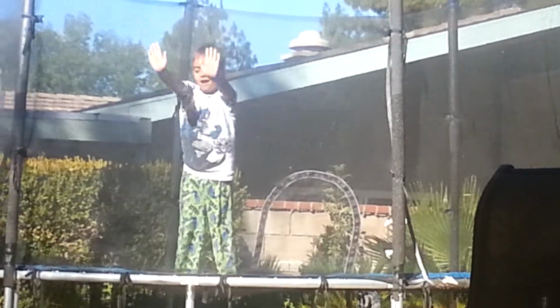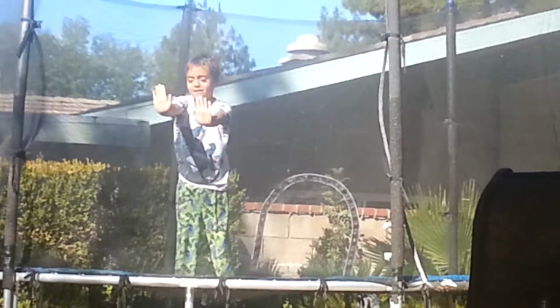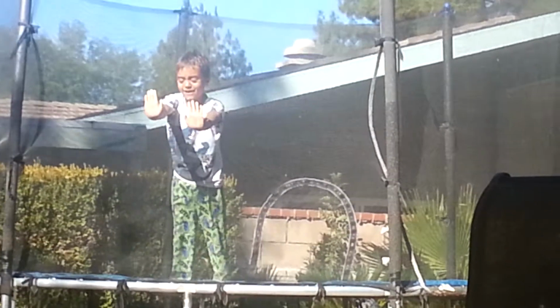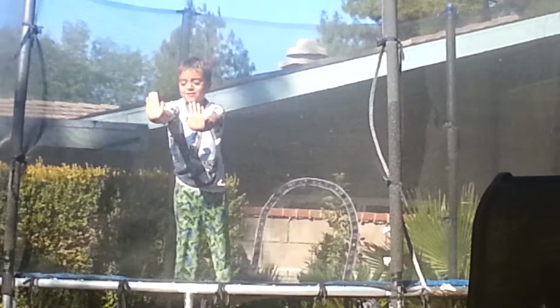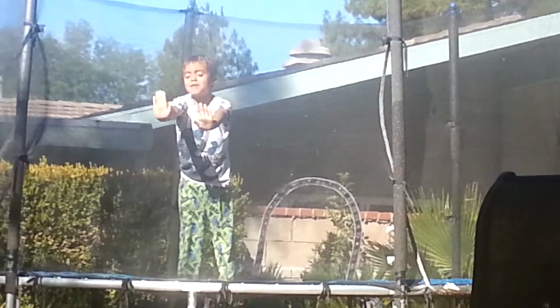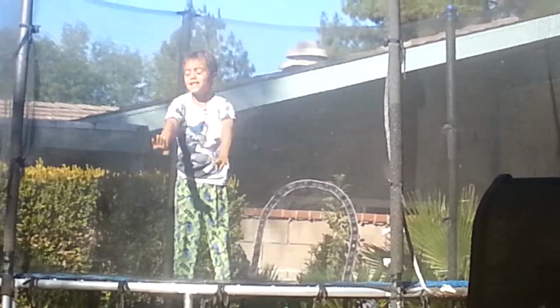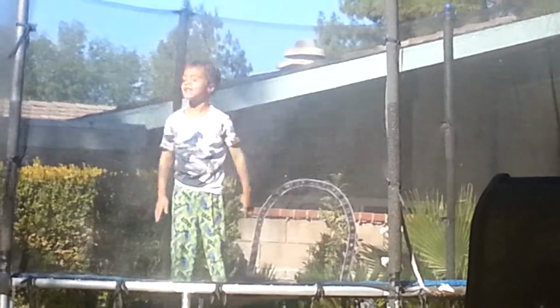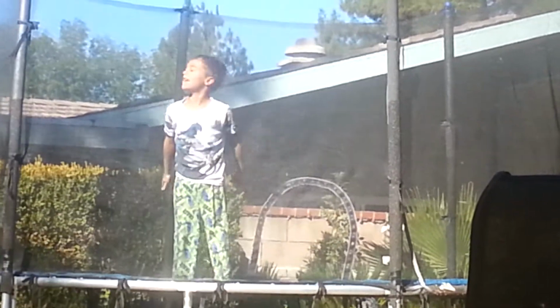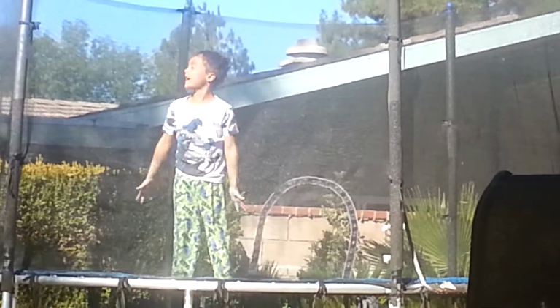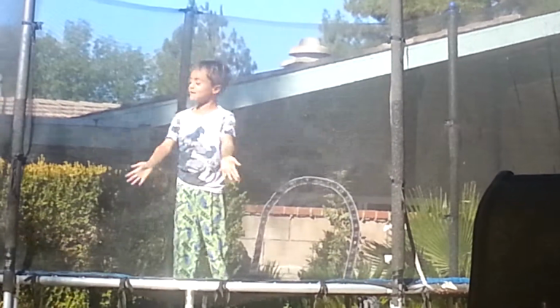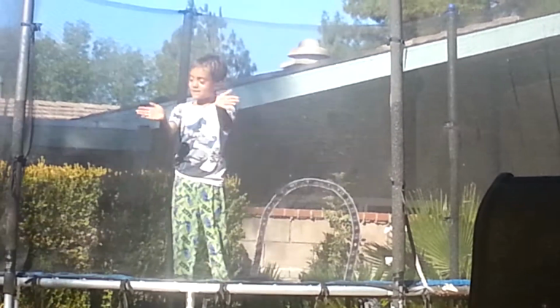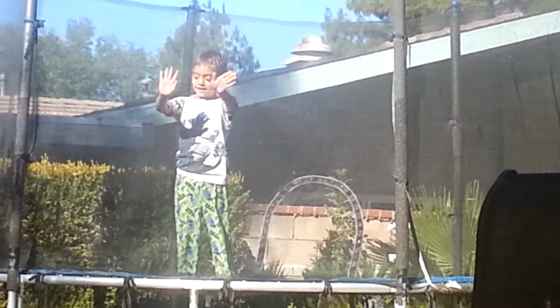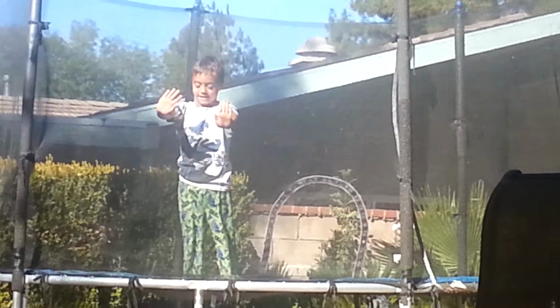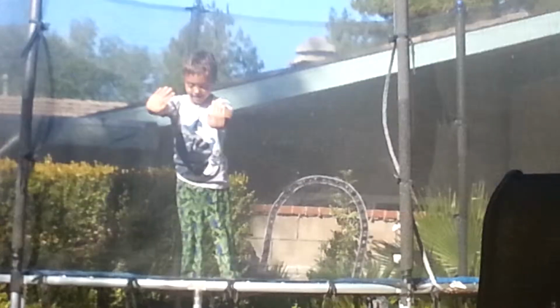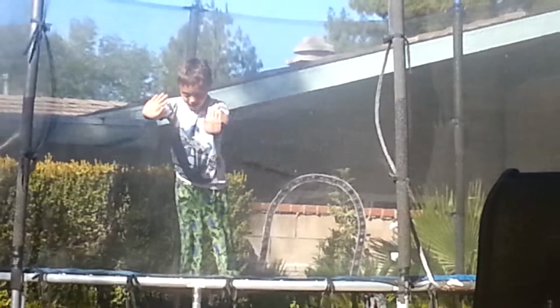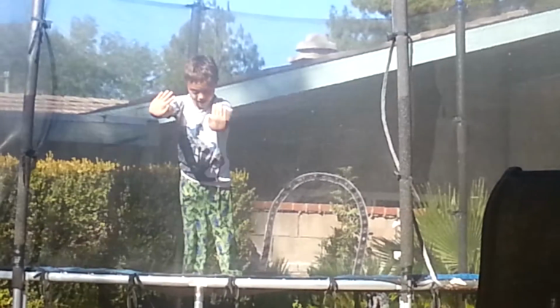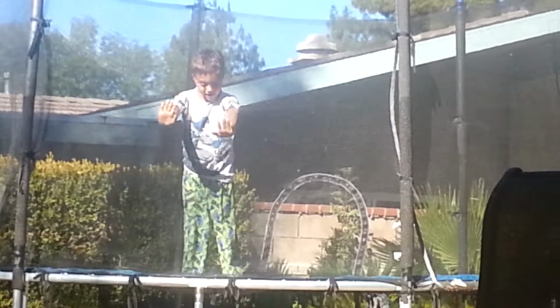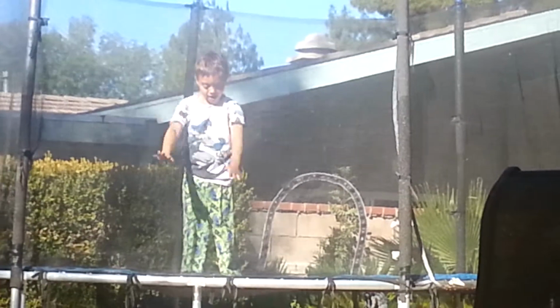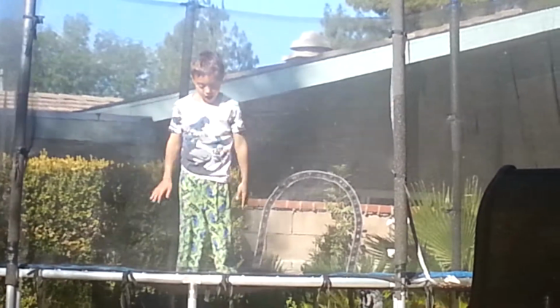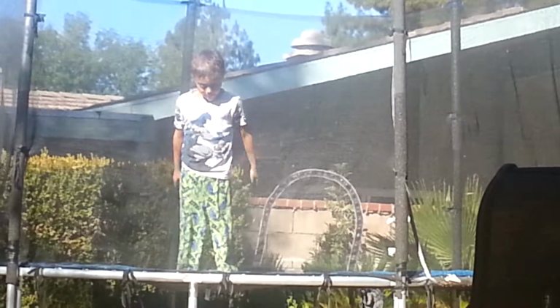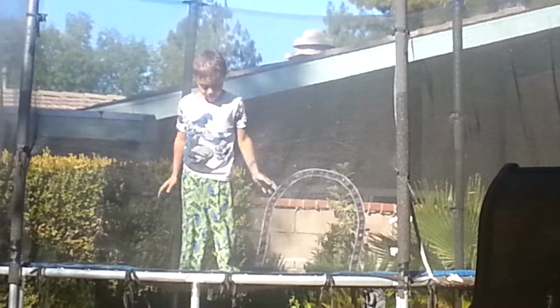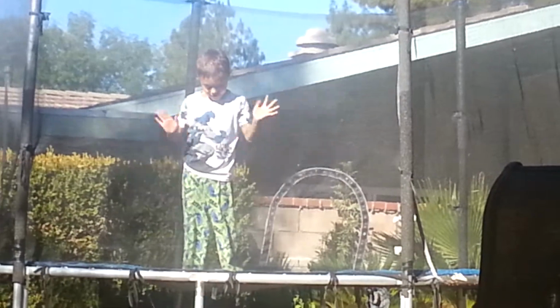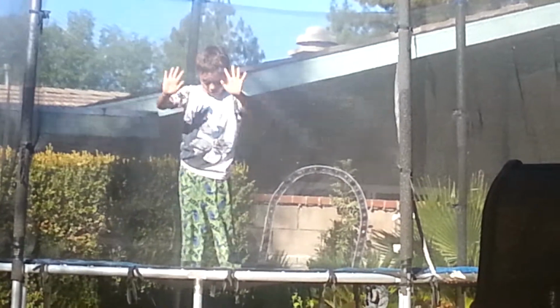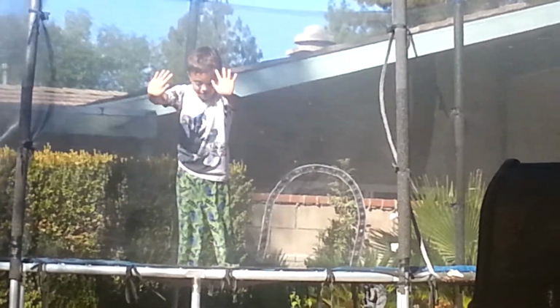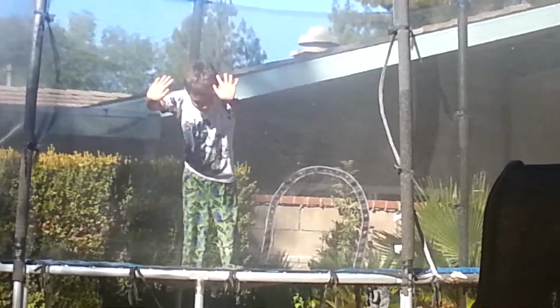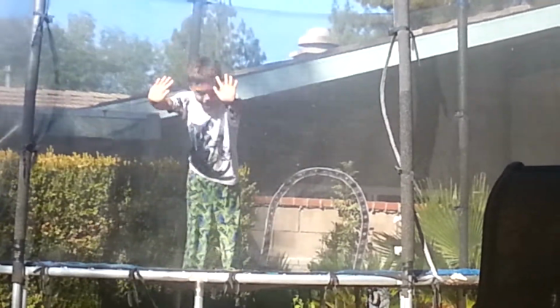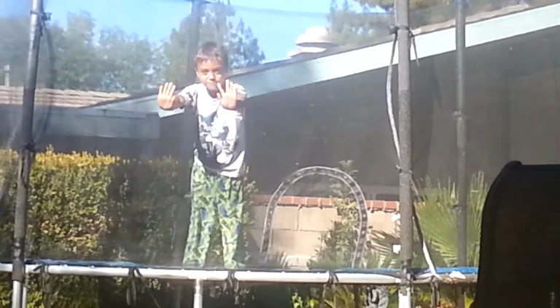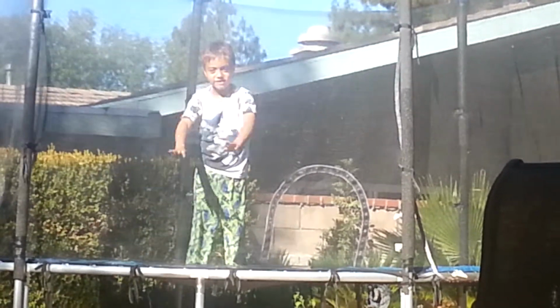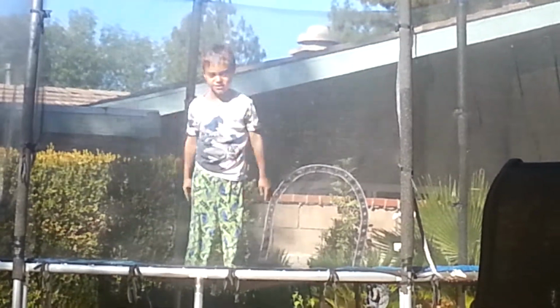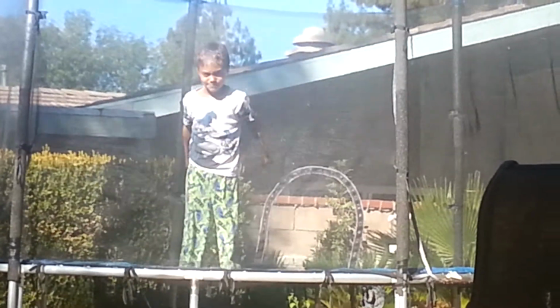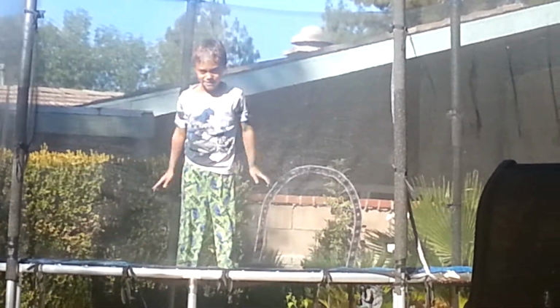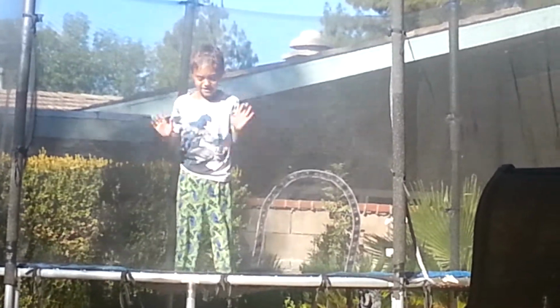Hello everybody. My name is Kane and I'm going to show you some flips on the trampoline.